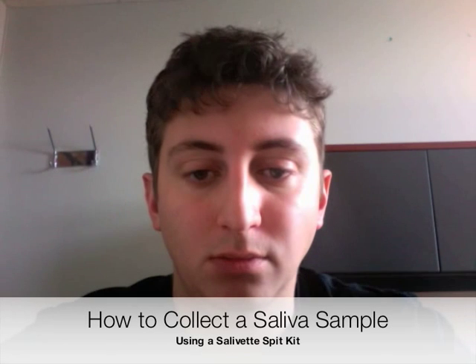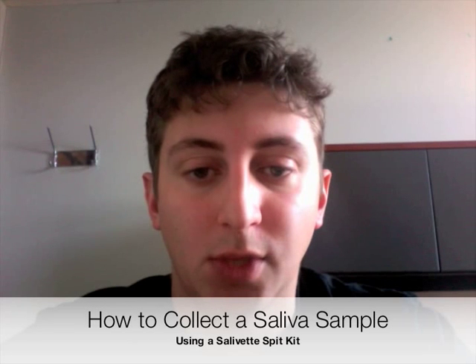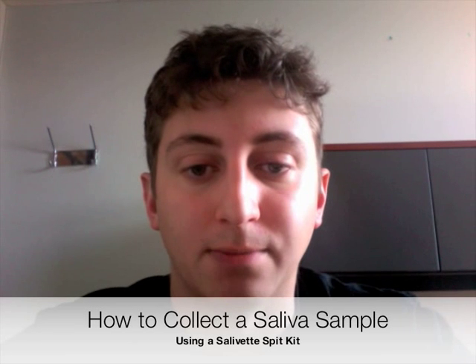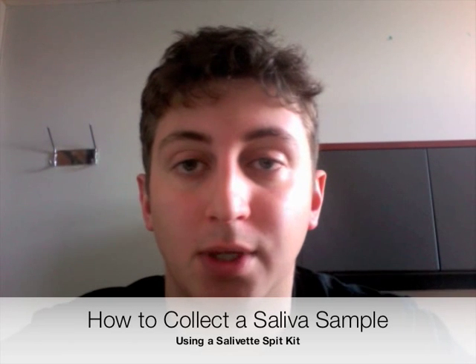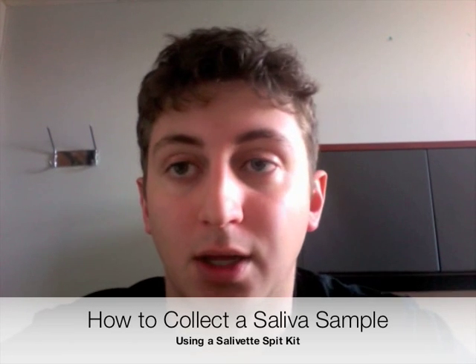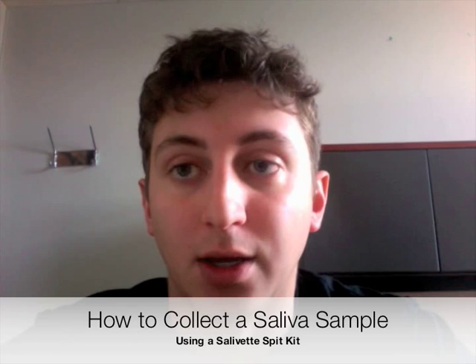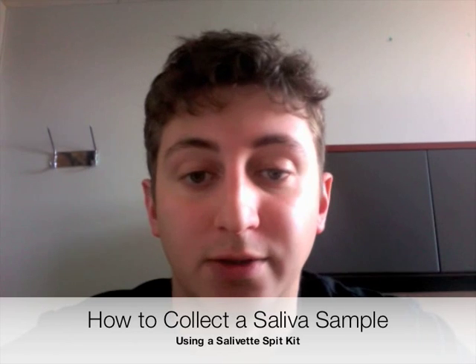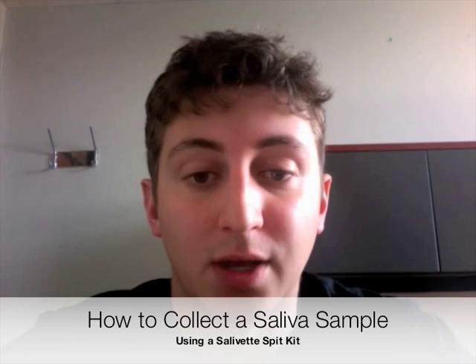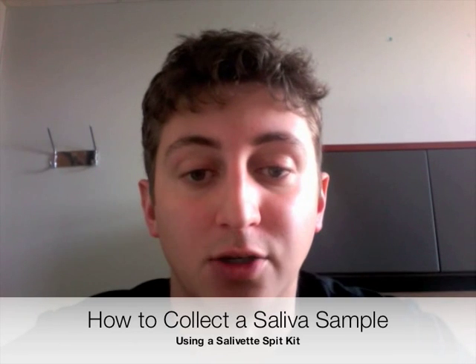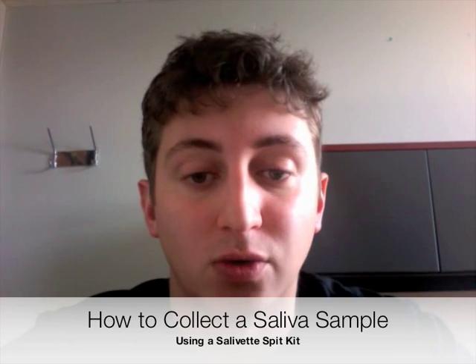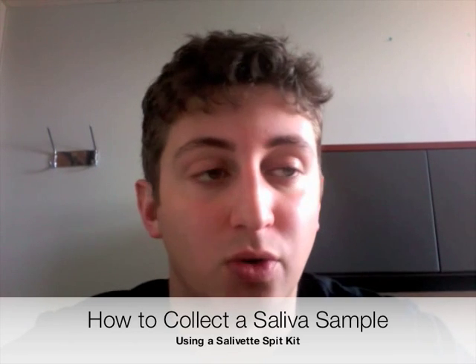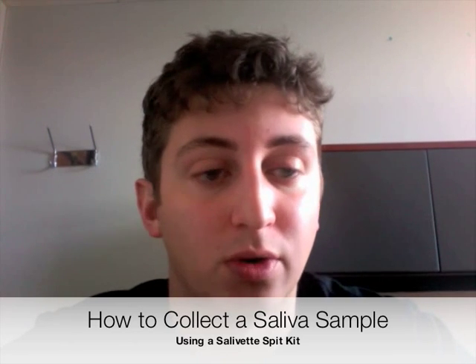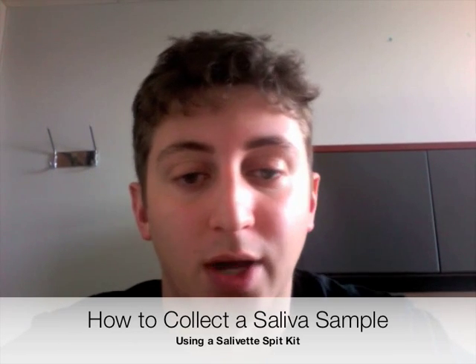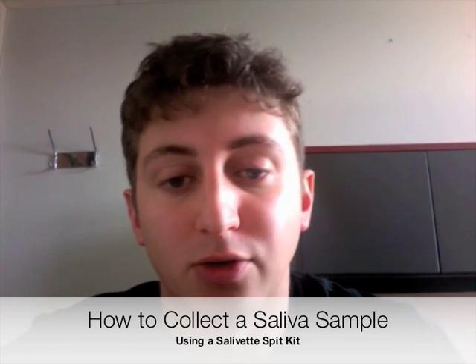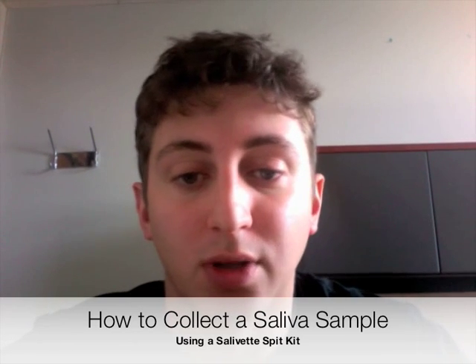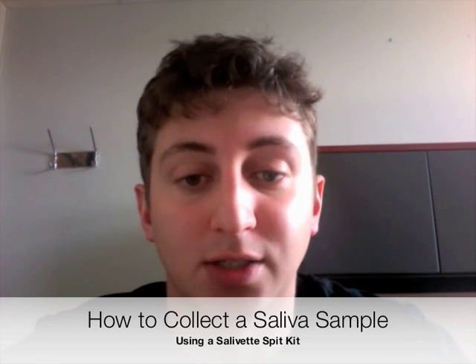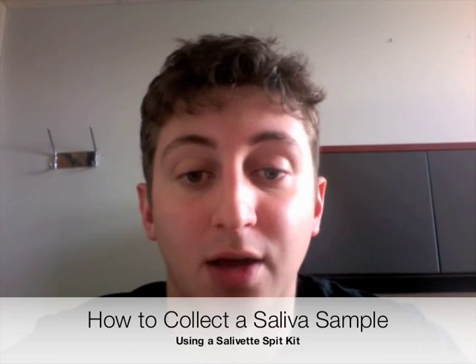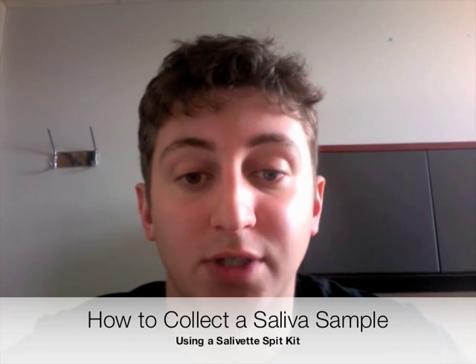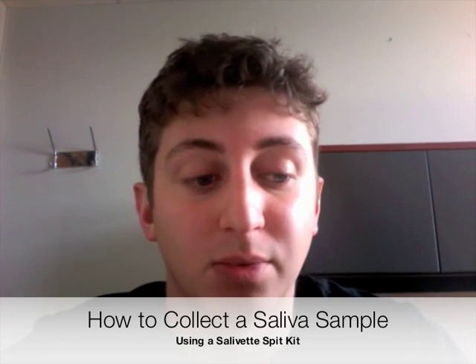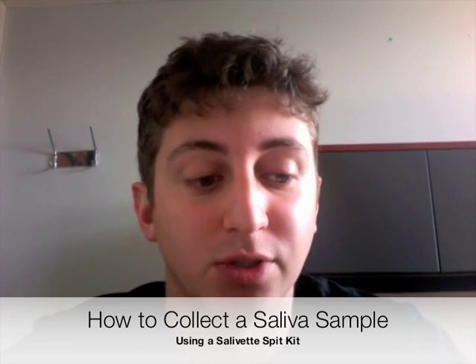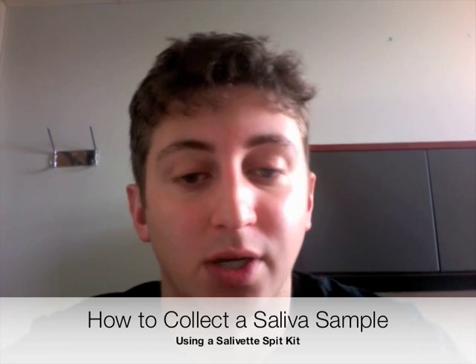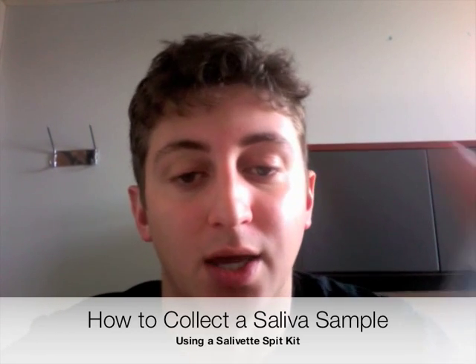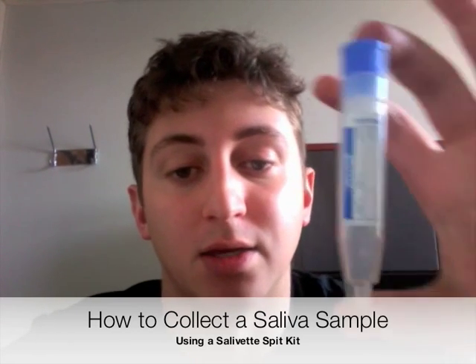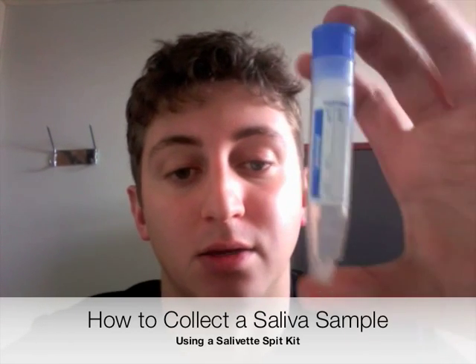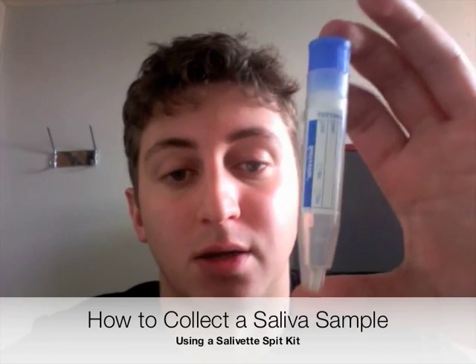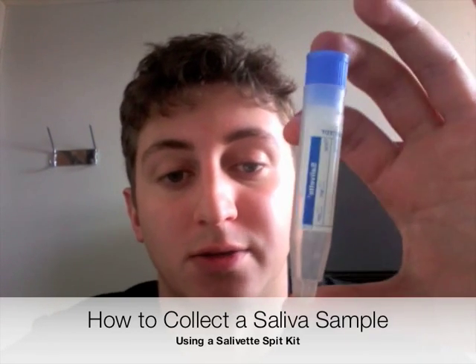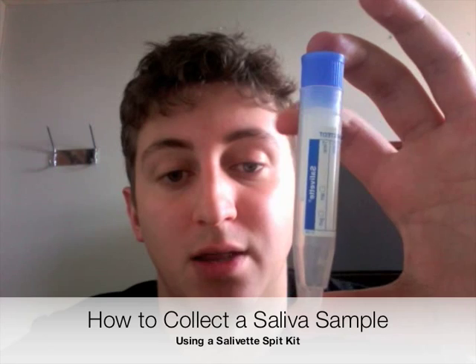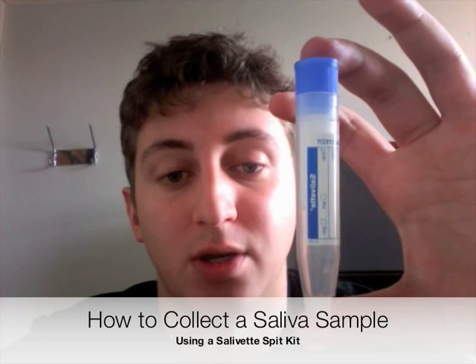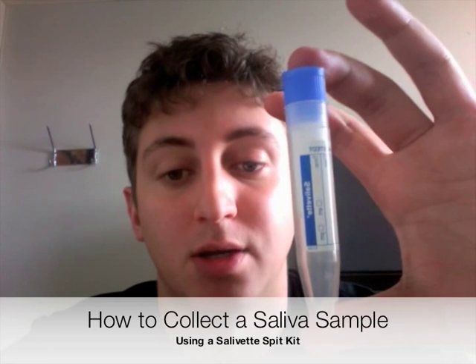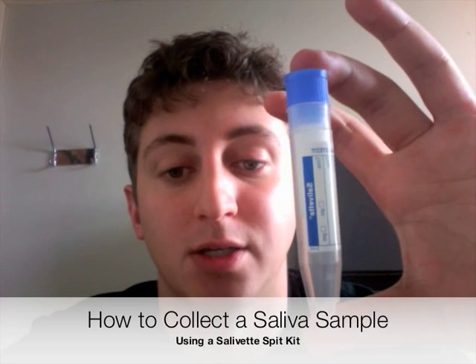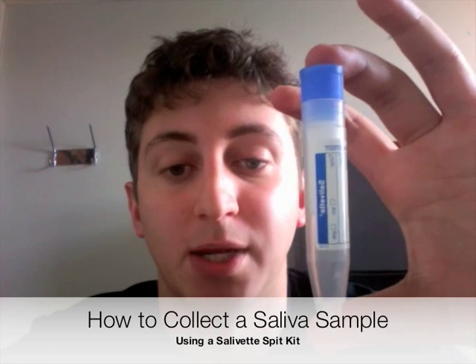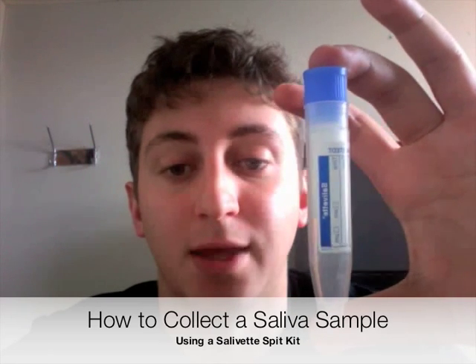Hi, this is a short tutorial on how to collect saliva samples using a Salivette spit kit.